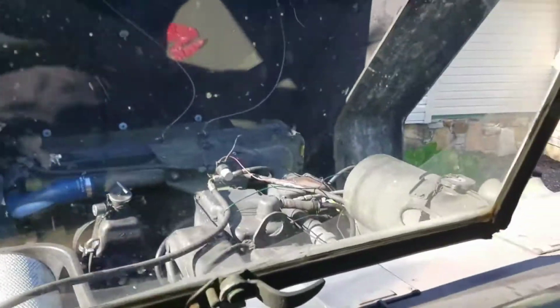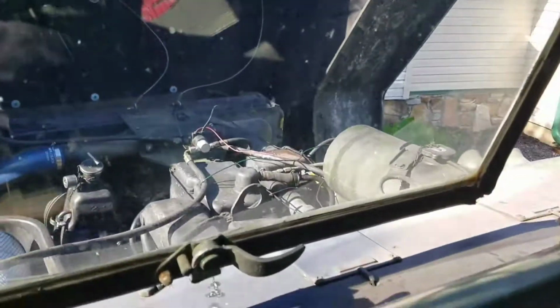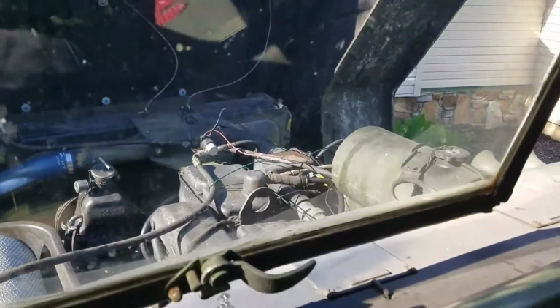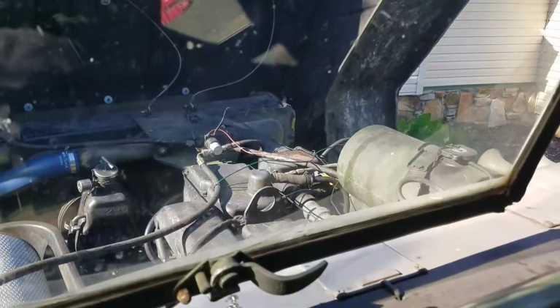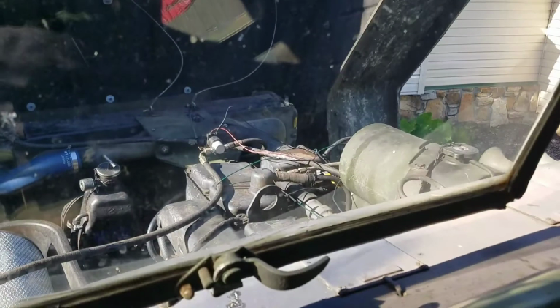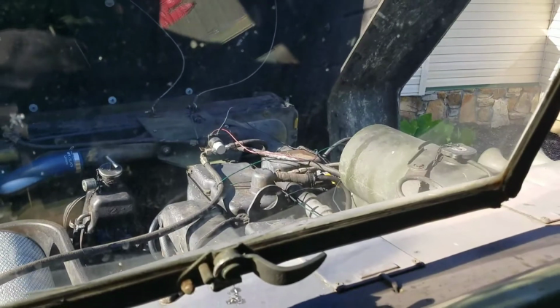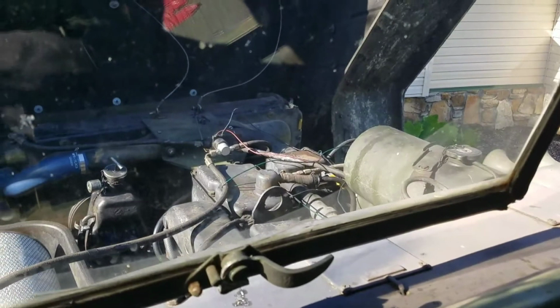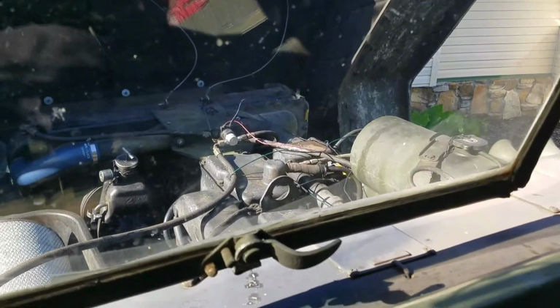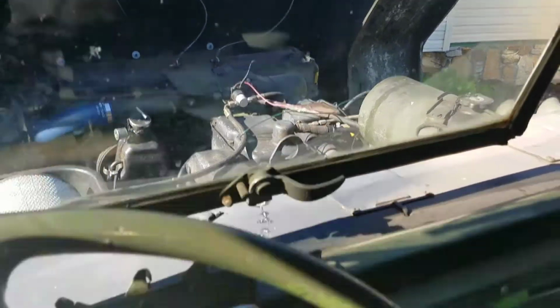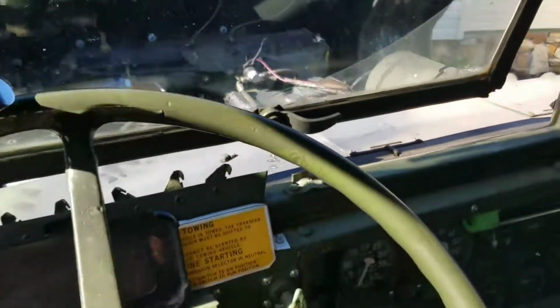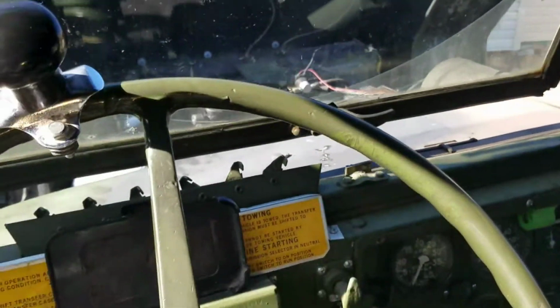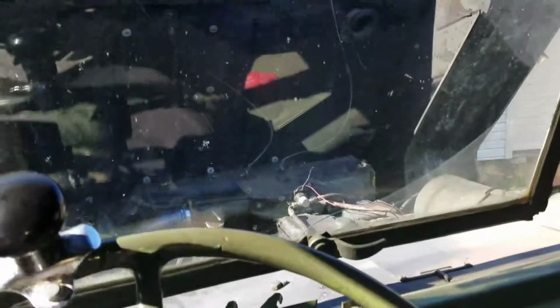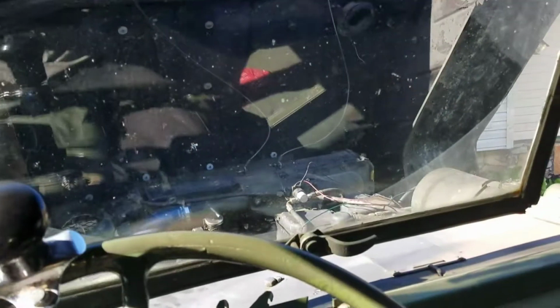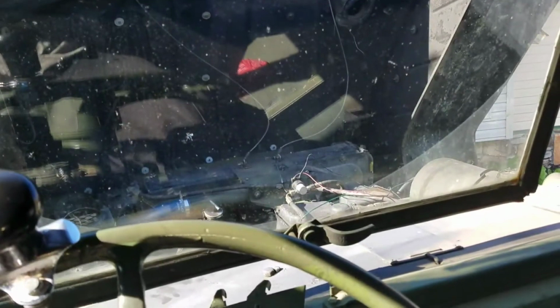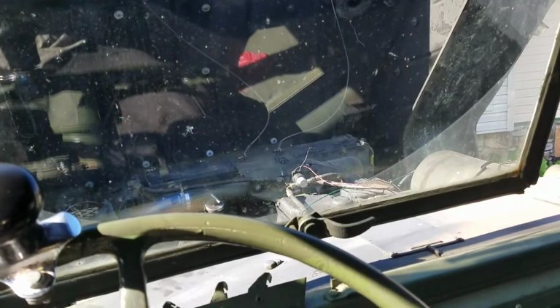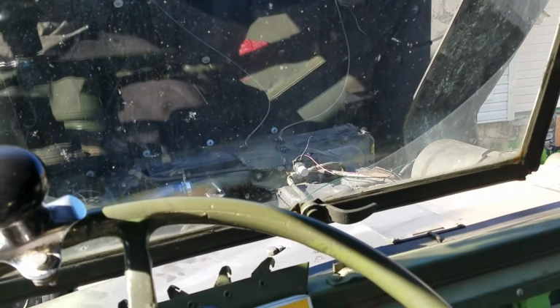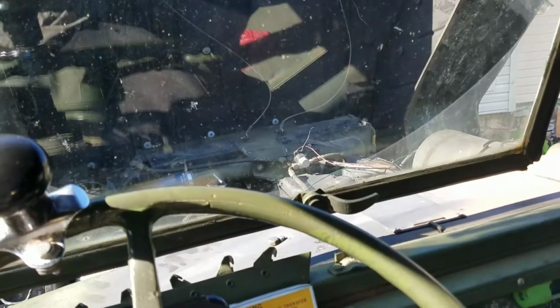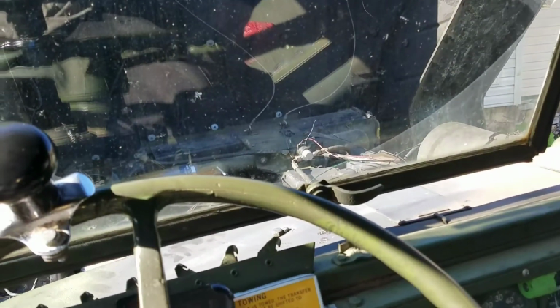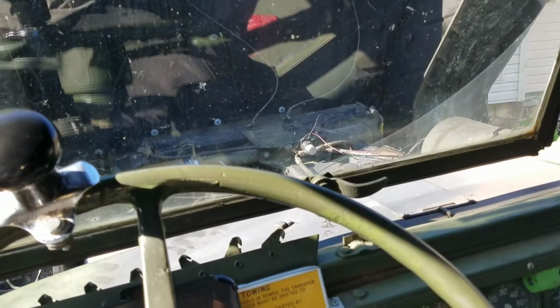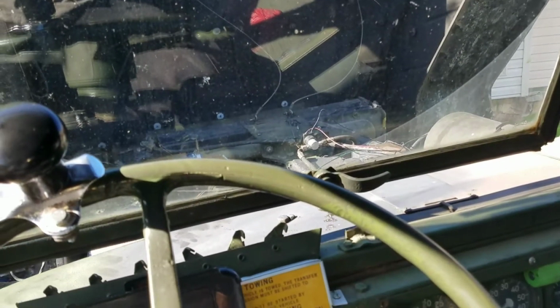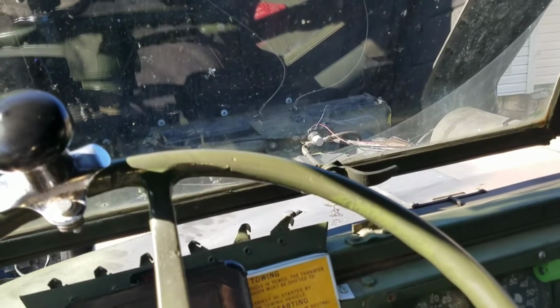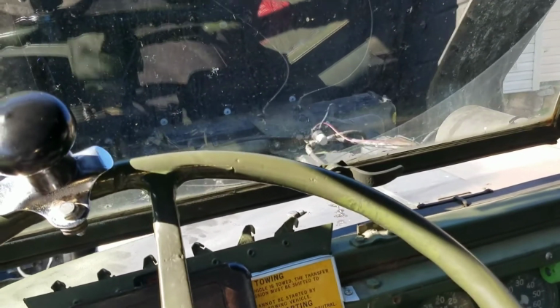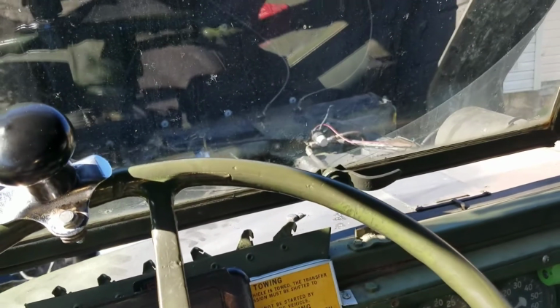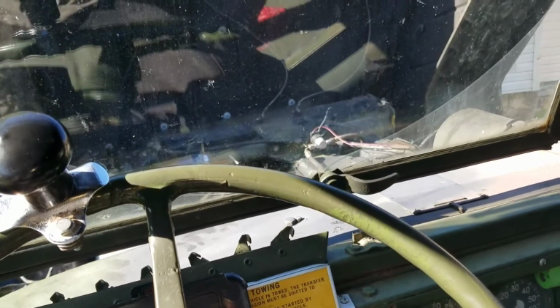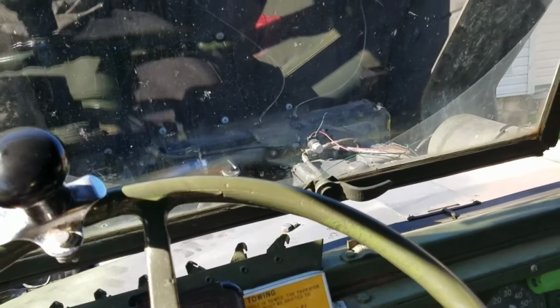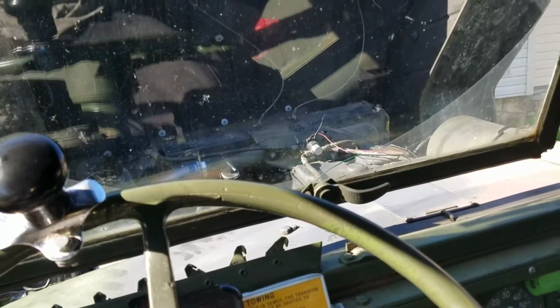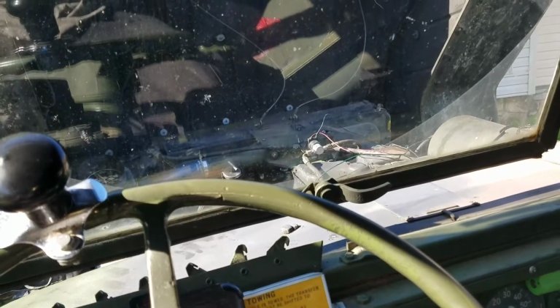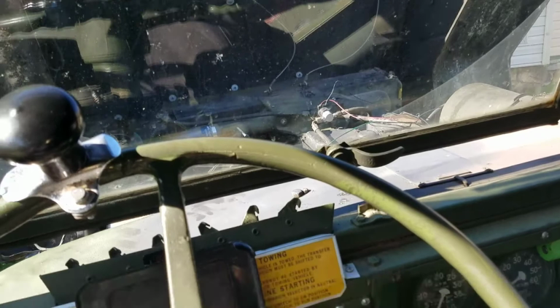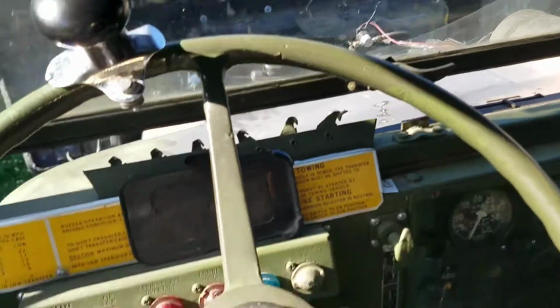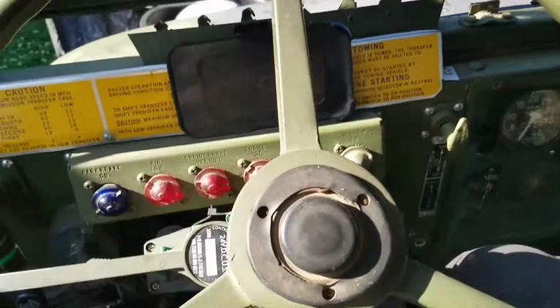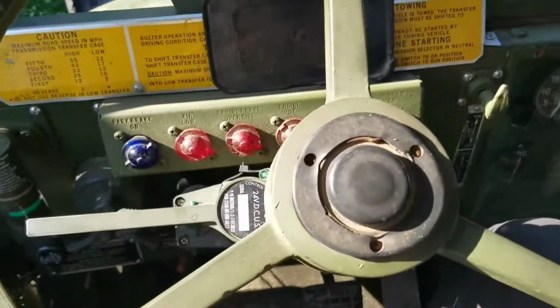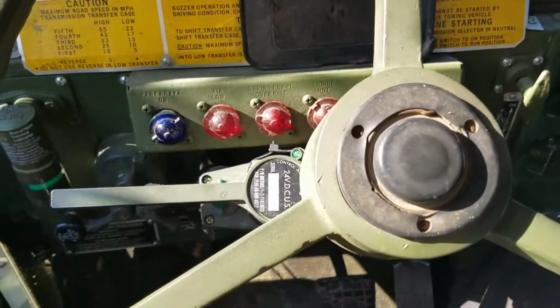All in all, about a 35-hour mod. Gives you control of the fan clutch.